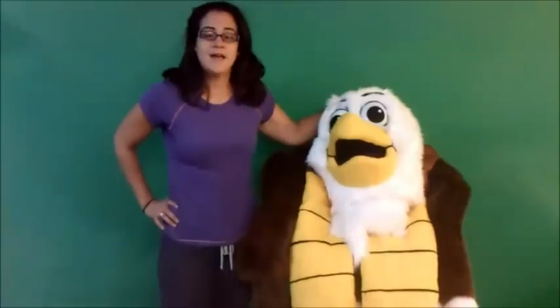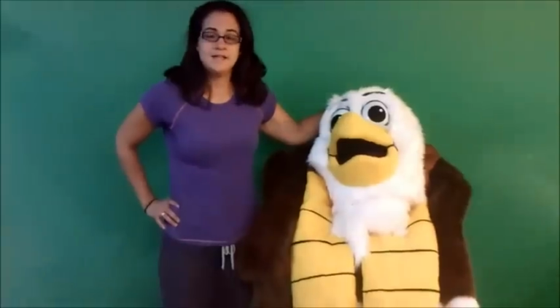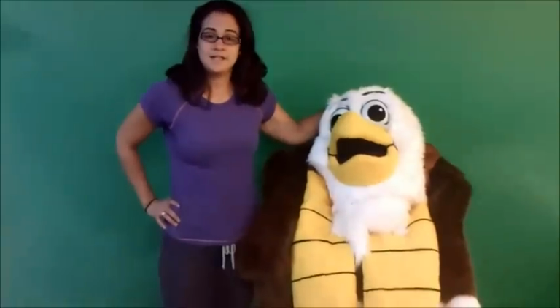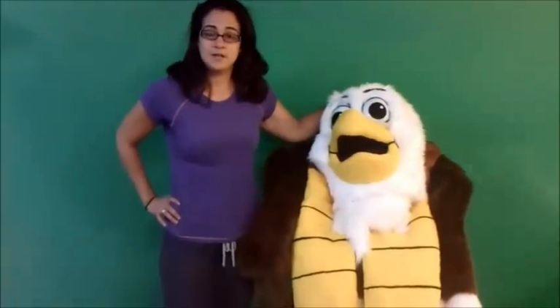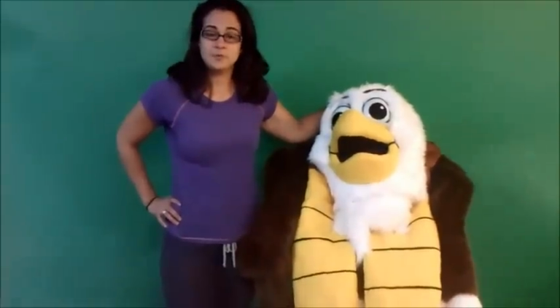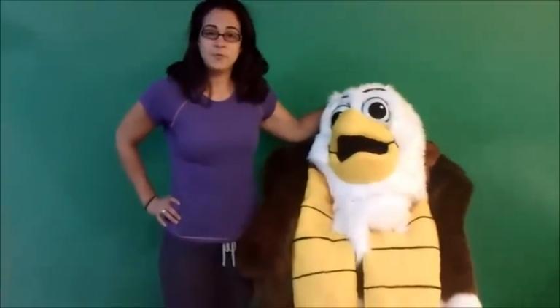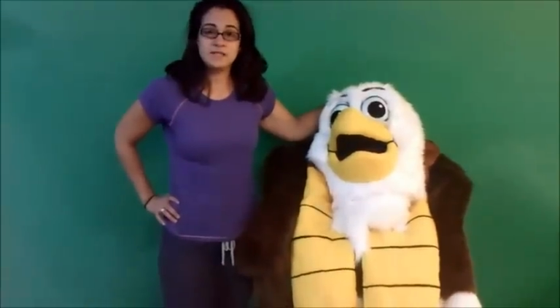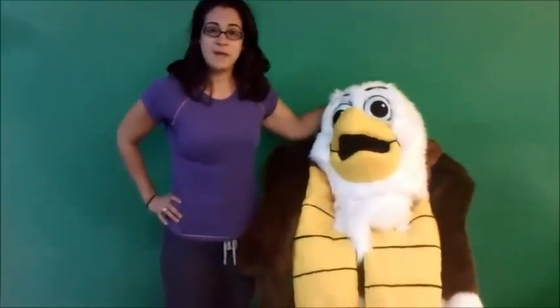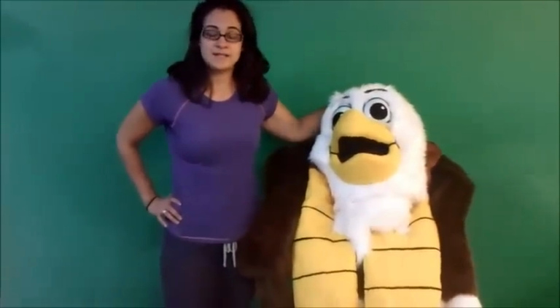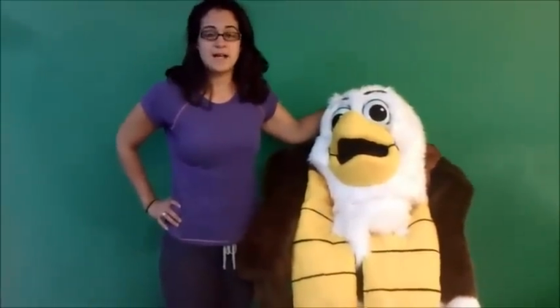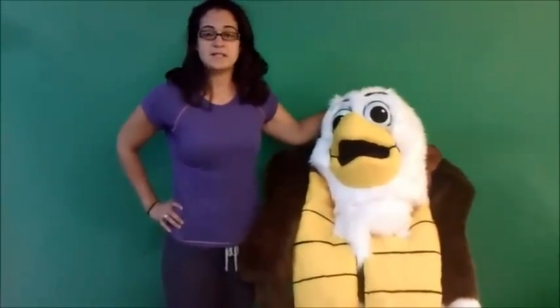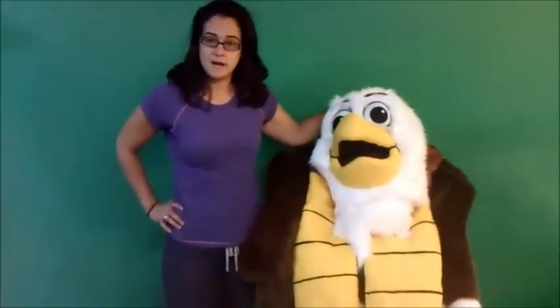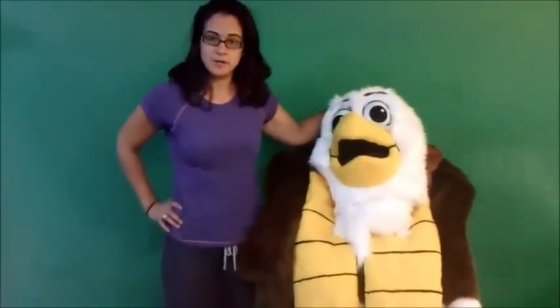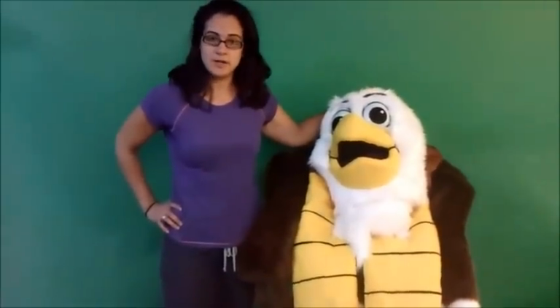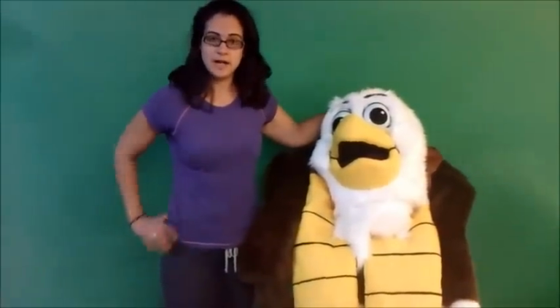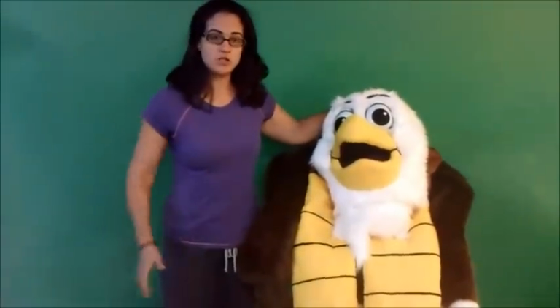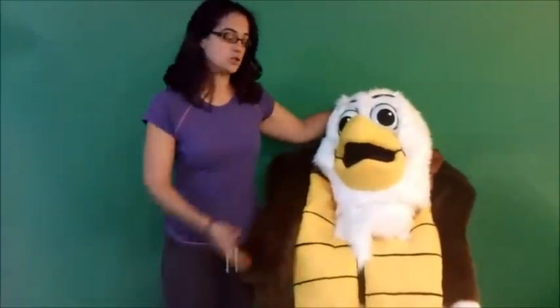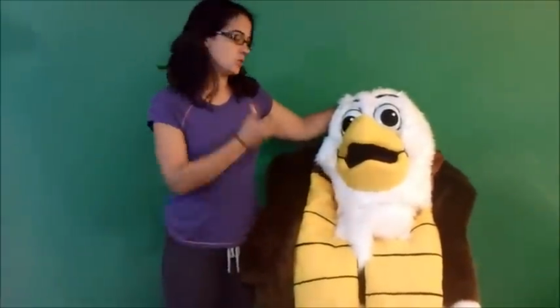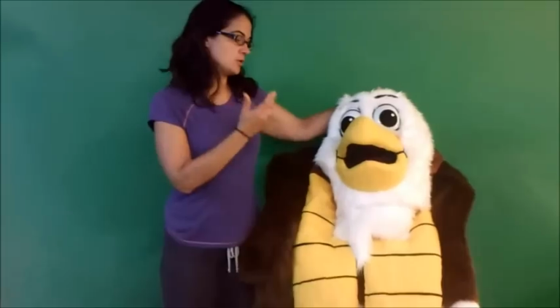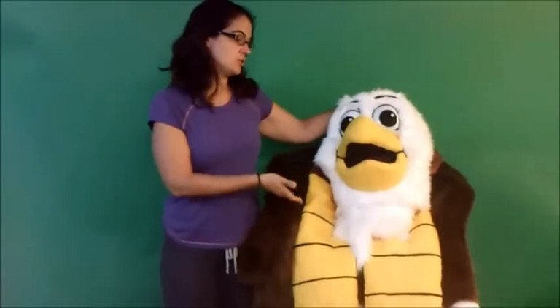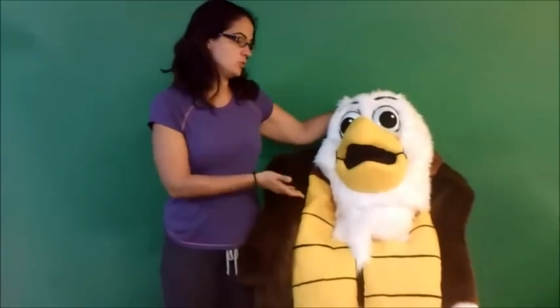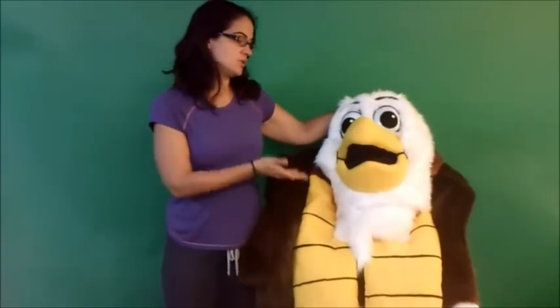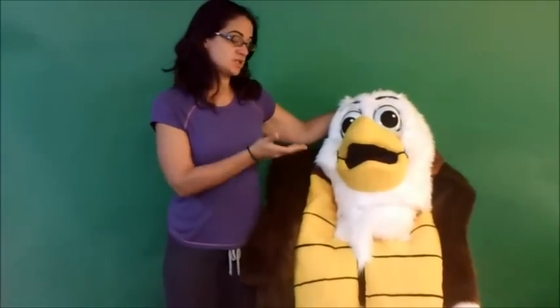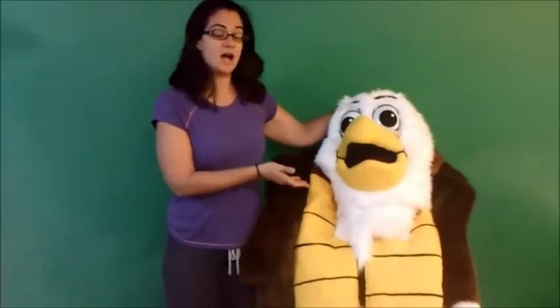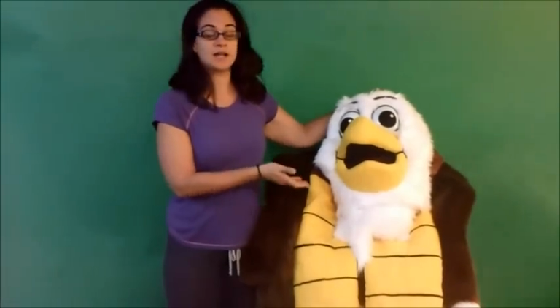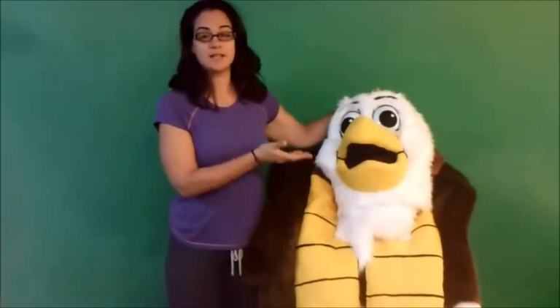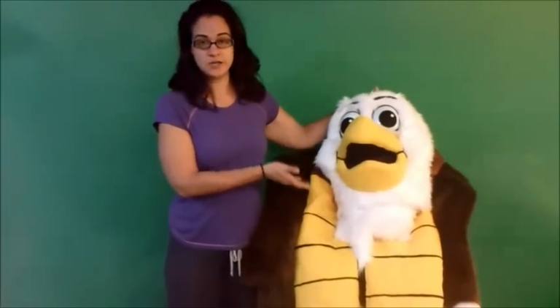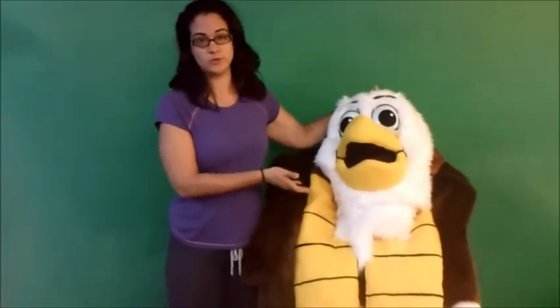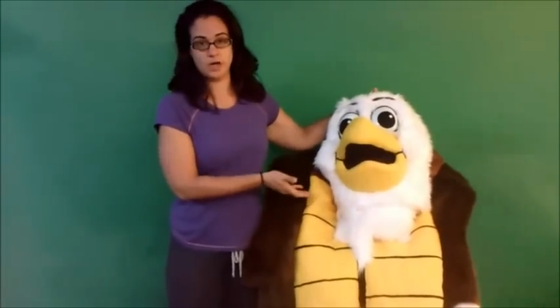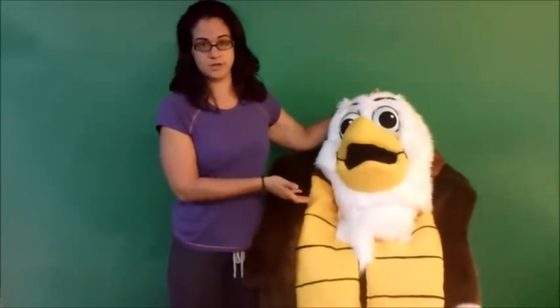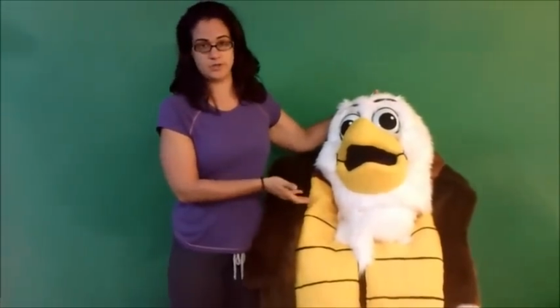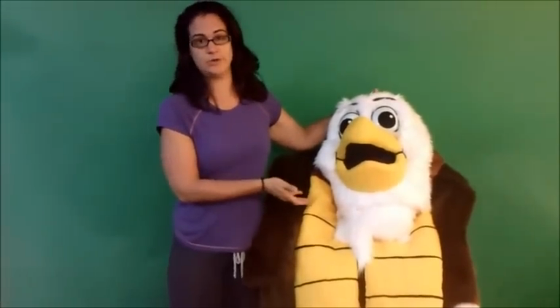Hey, it's Kelly from Amazing Mascots and I'm here today to show you our new stock Eagle costume.